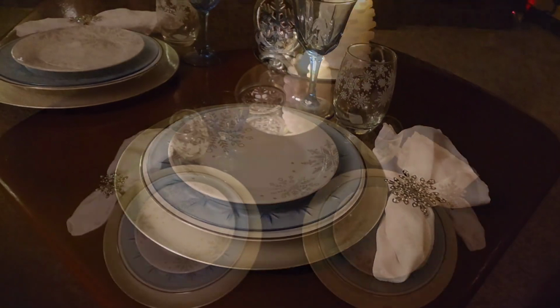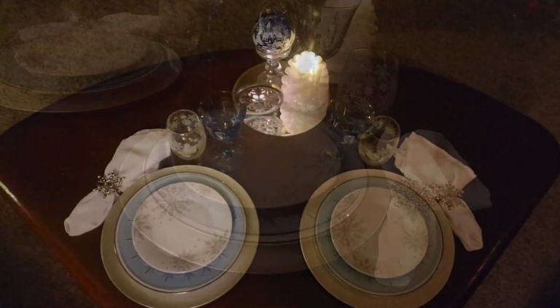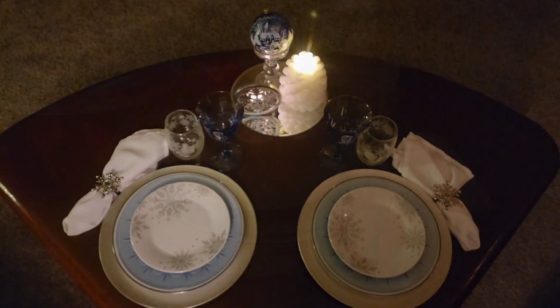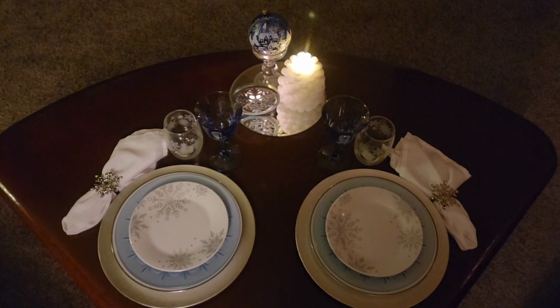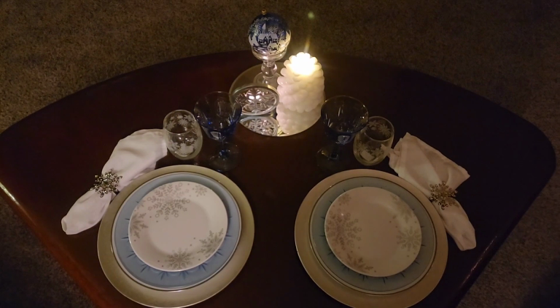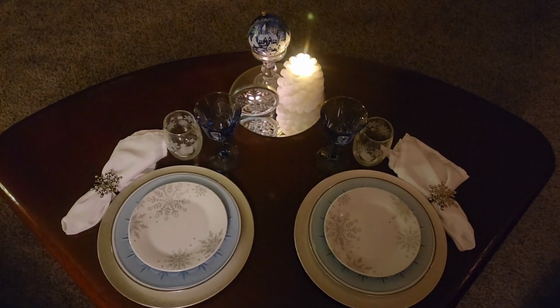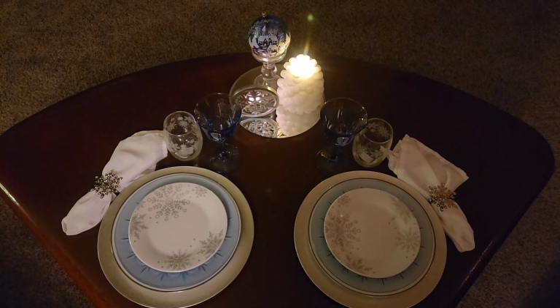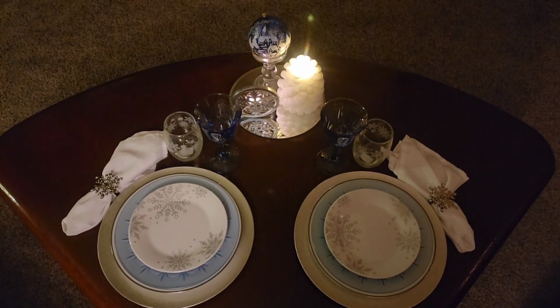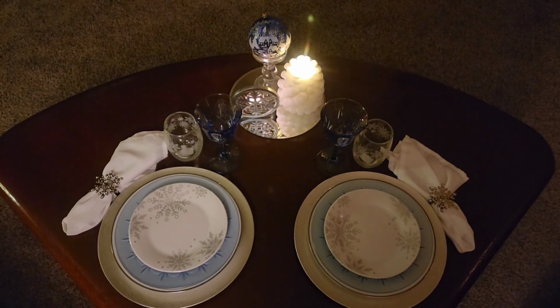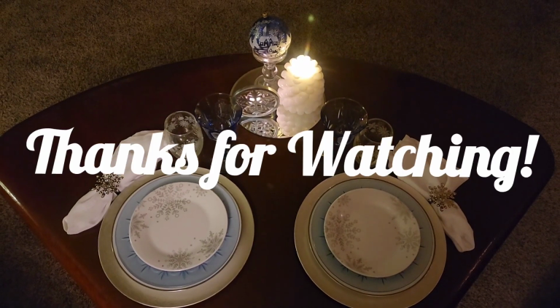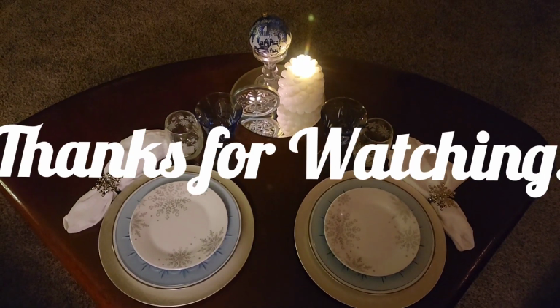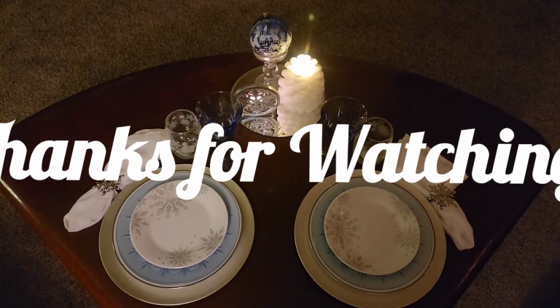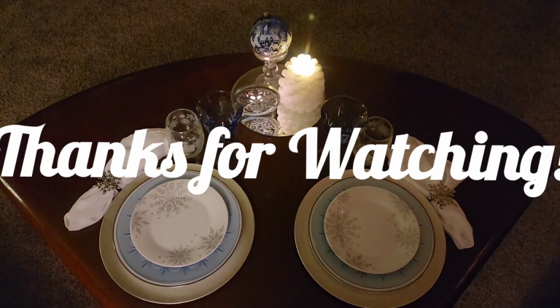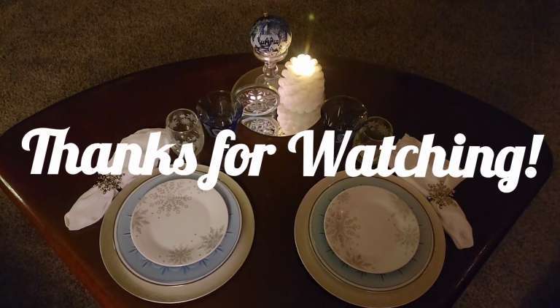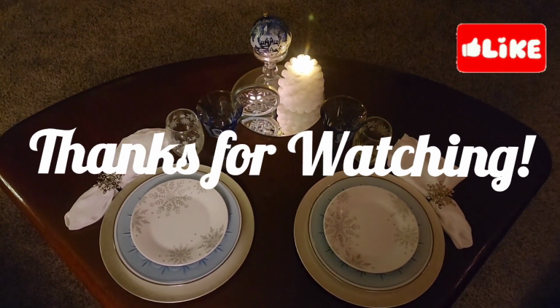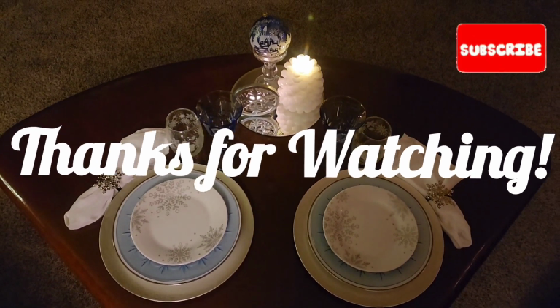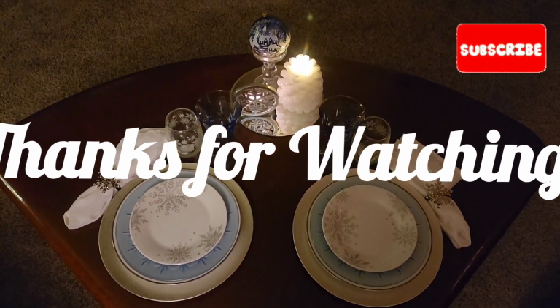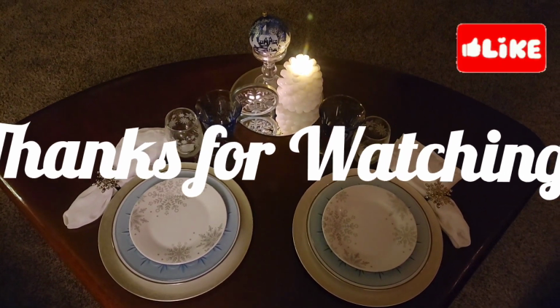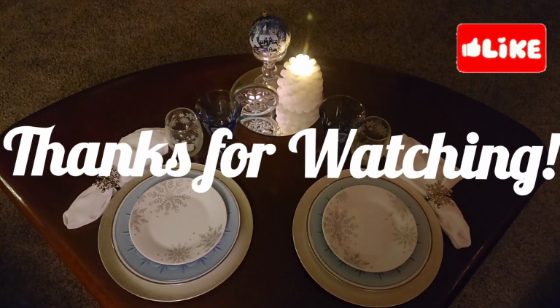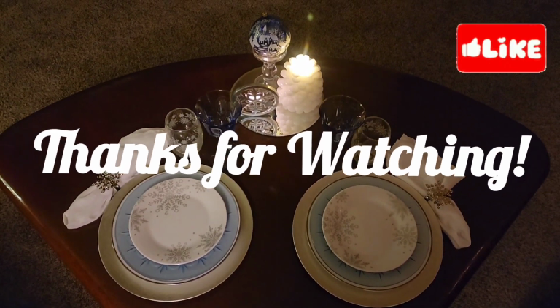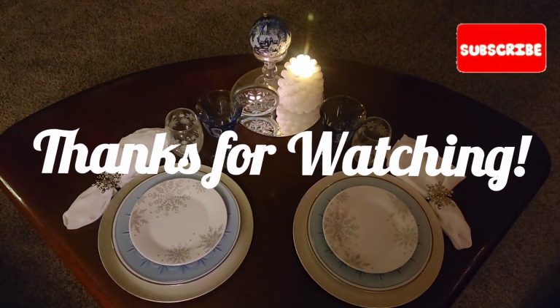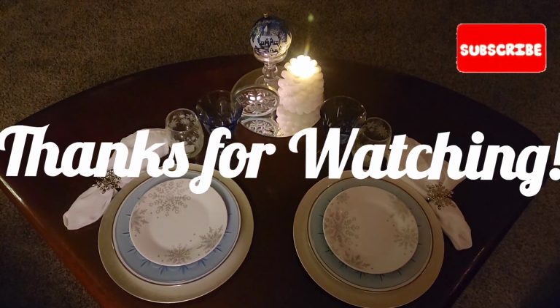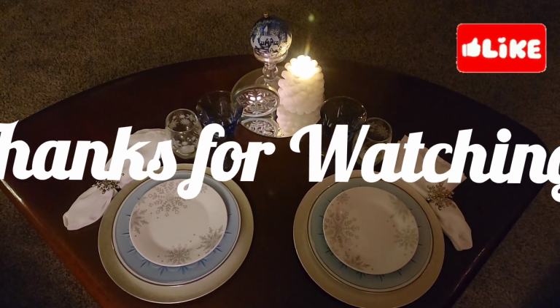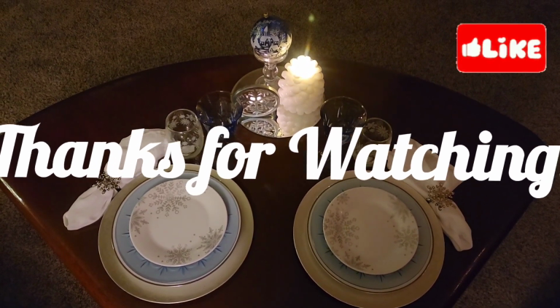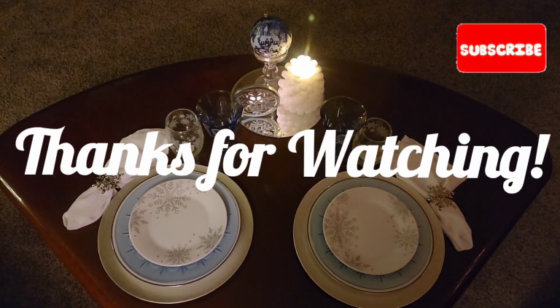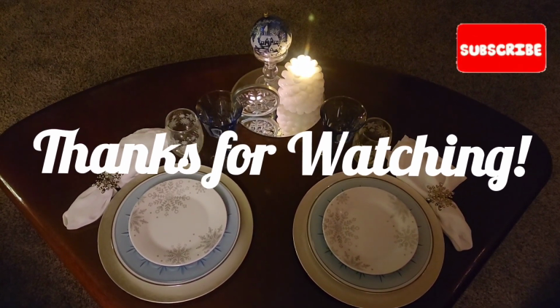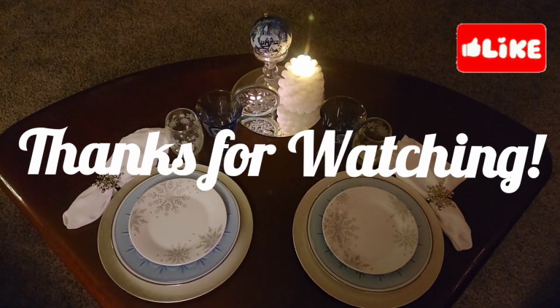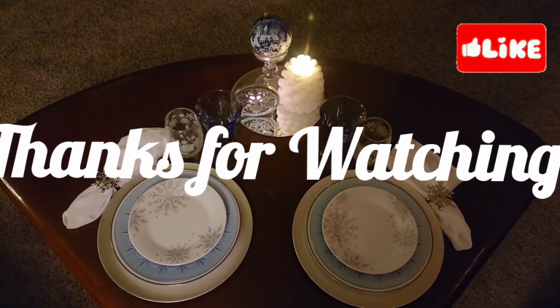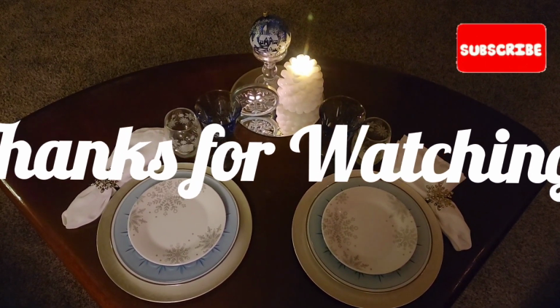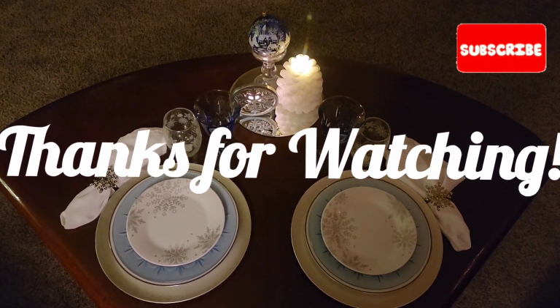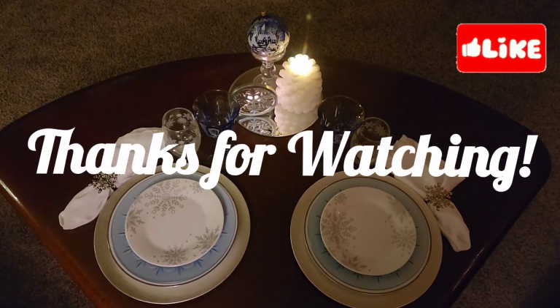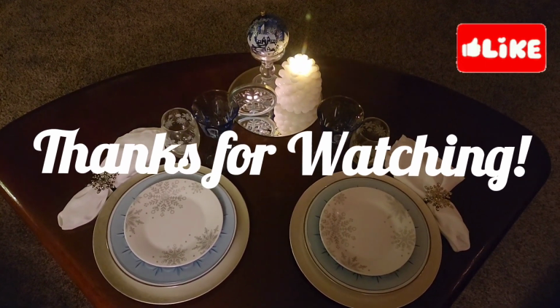And that's it for today. Thanks so much for watching and as always, I hope you're having a great day. Thank you.